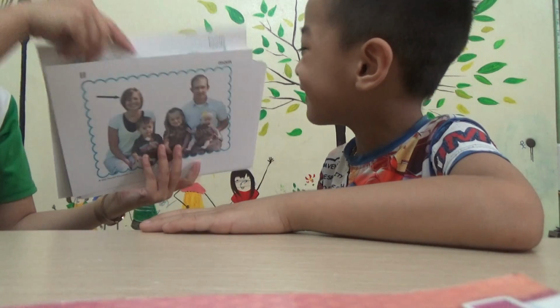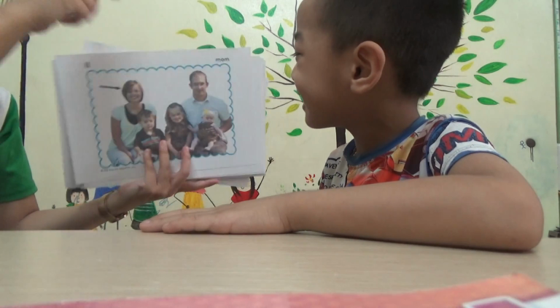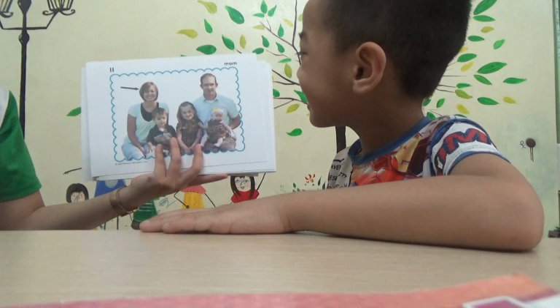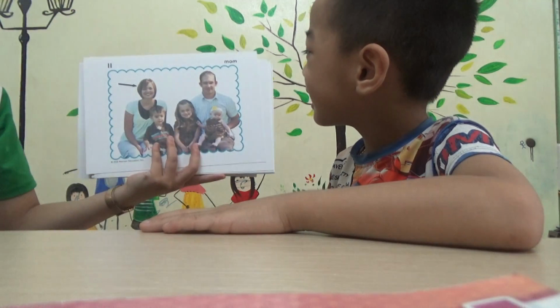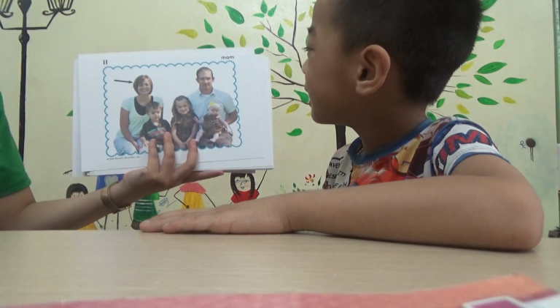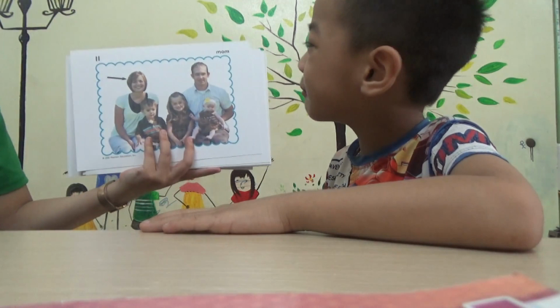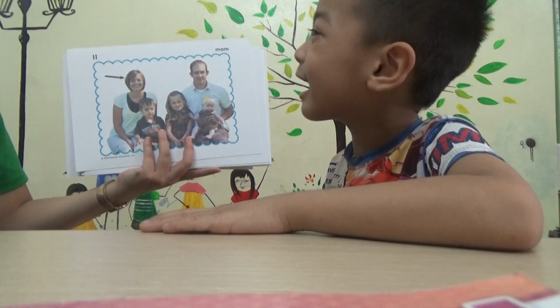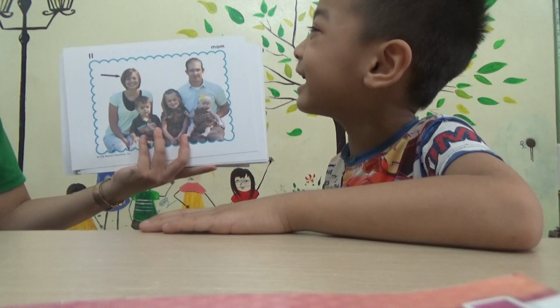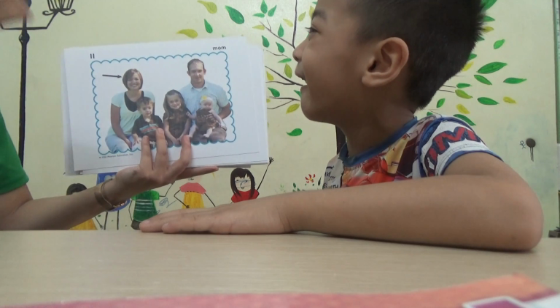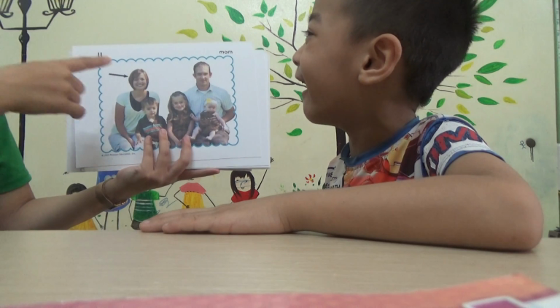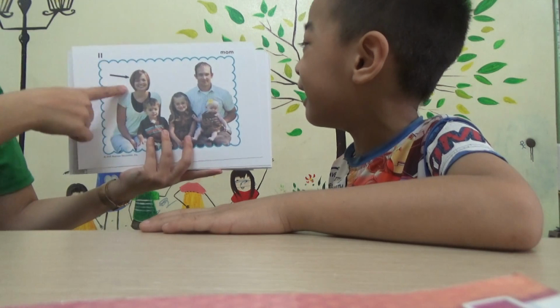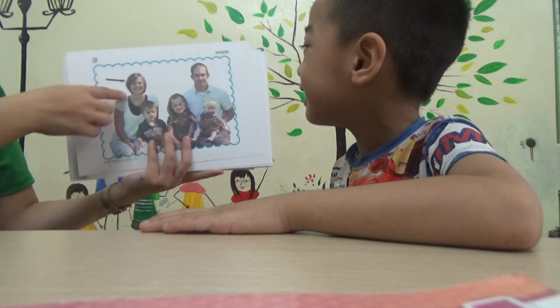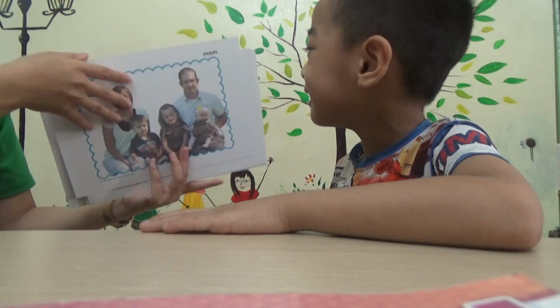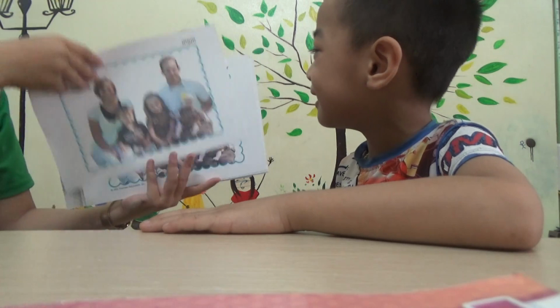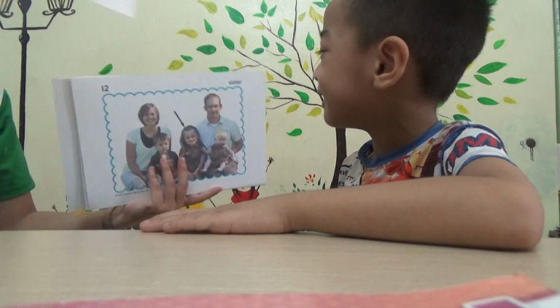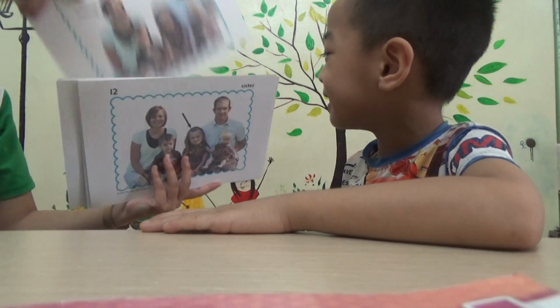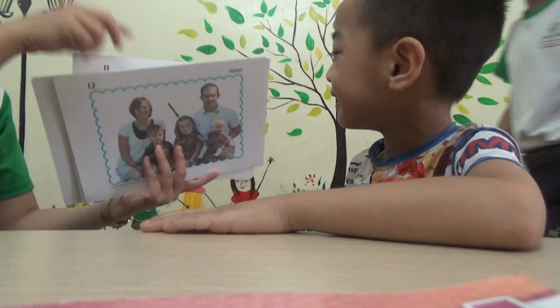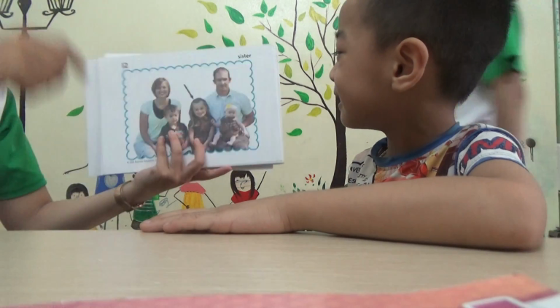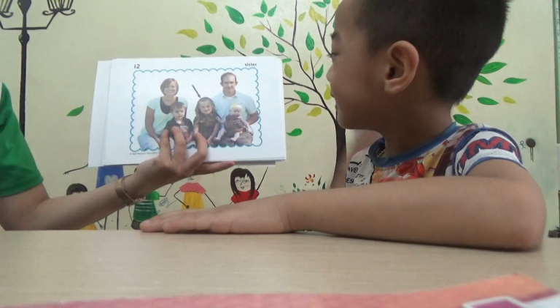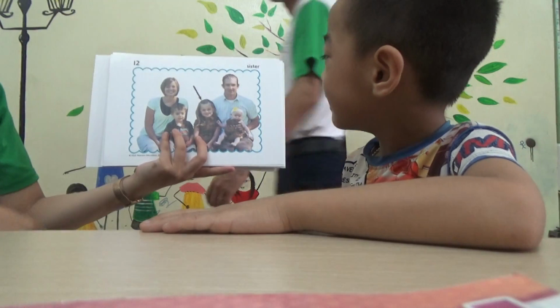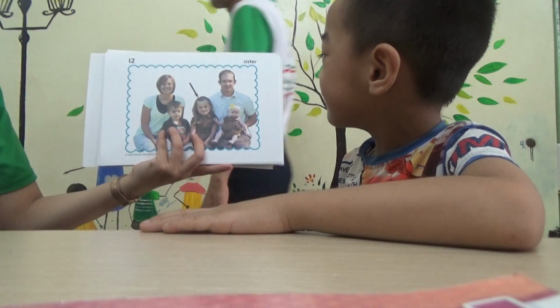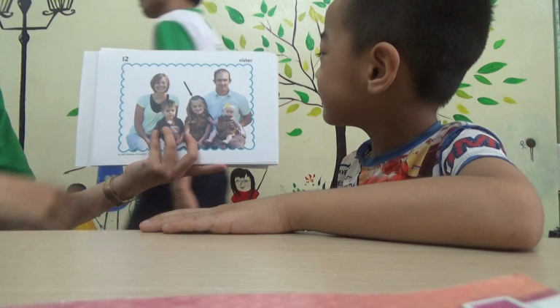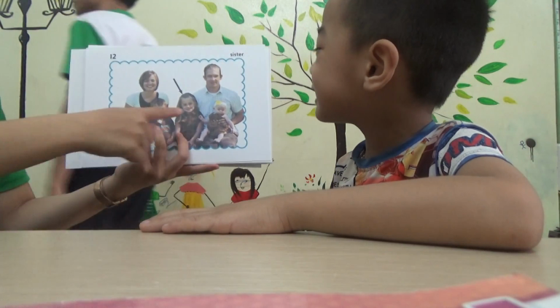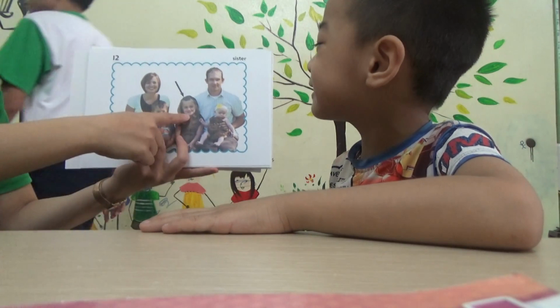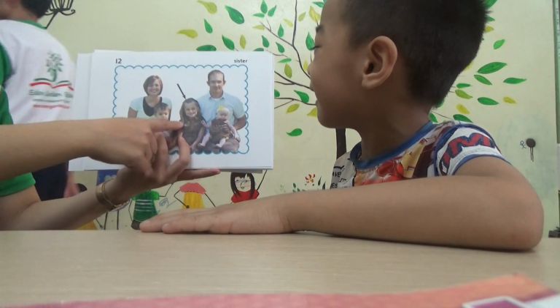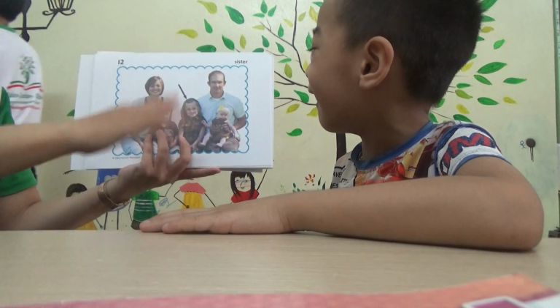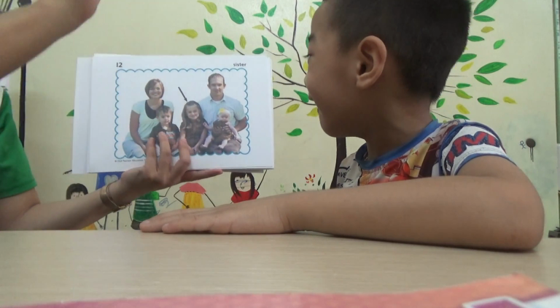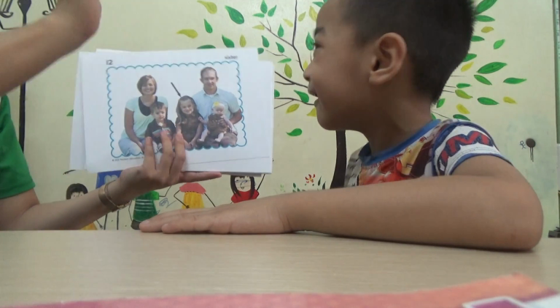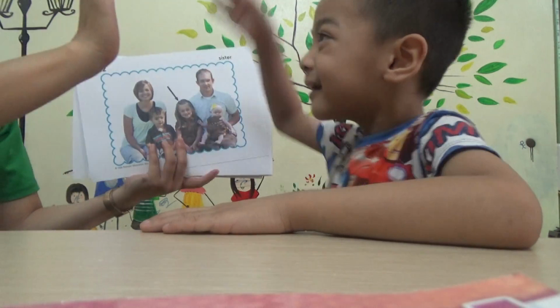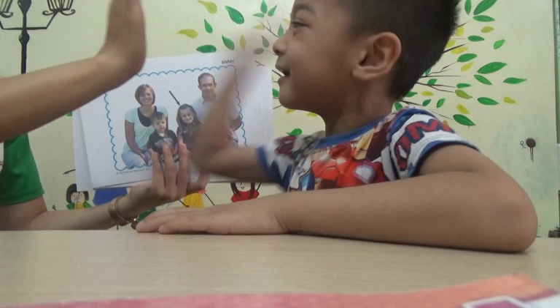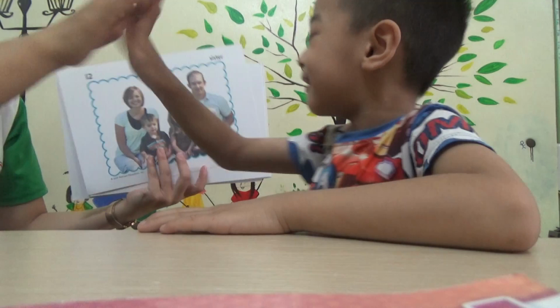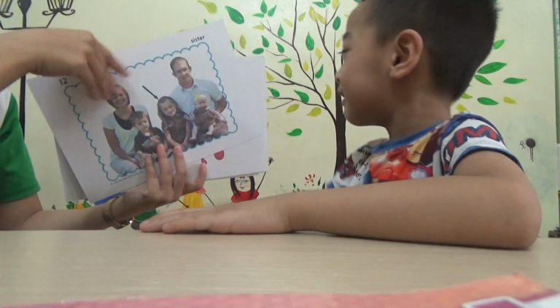And? Mother. Mother. Mother. Very good. And? Mother. Very good. Excellent.